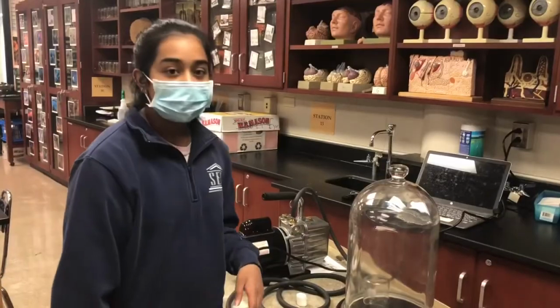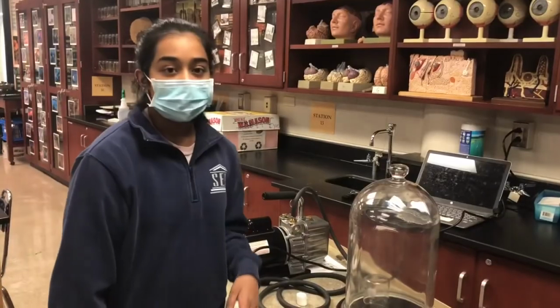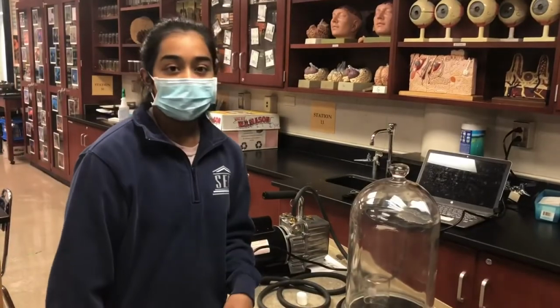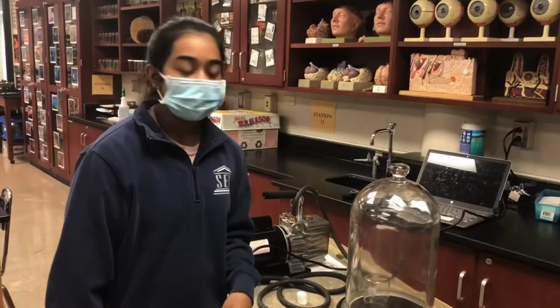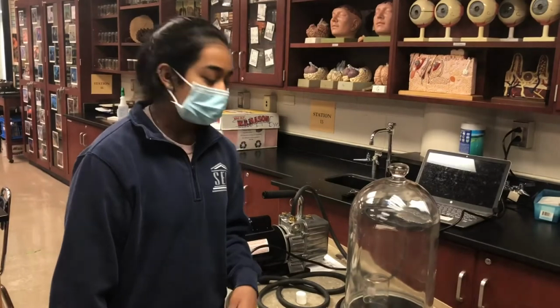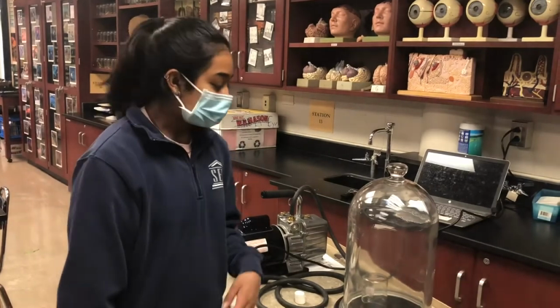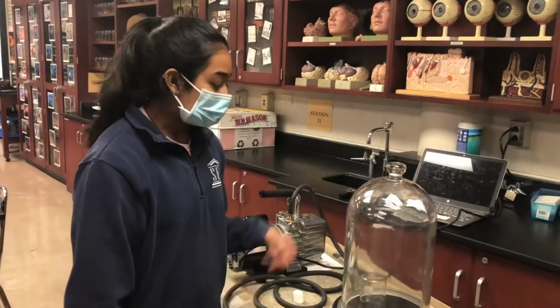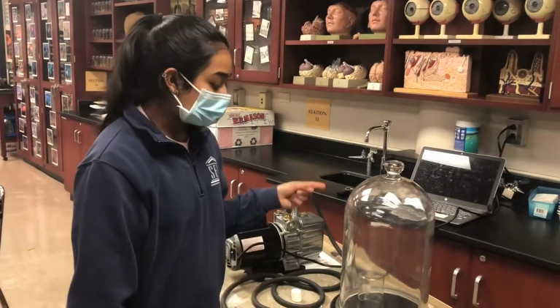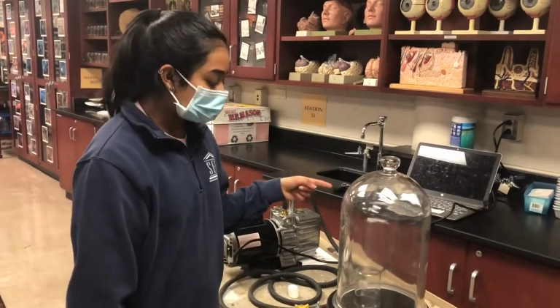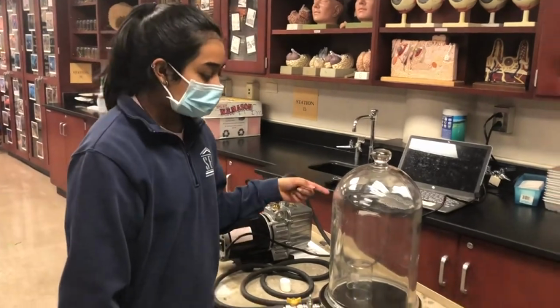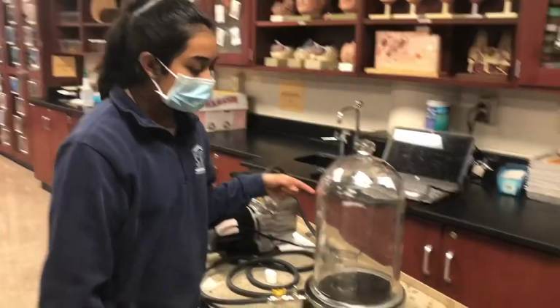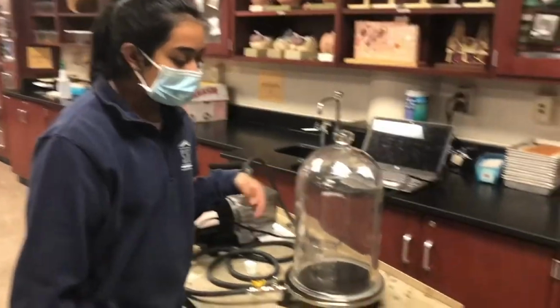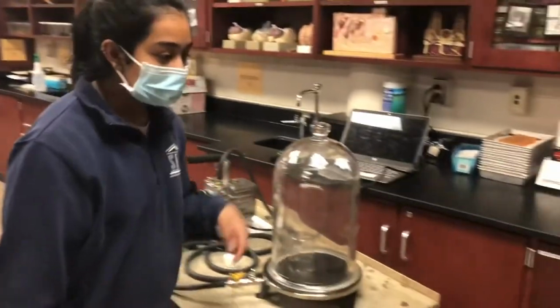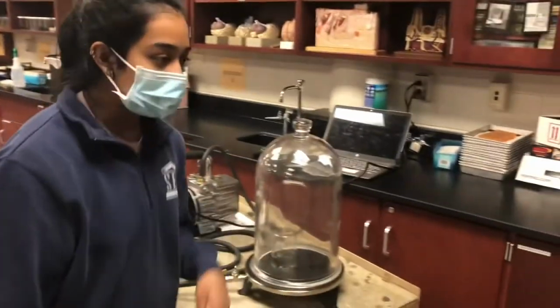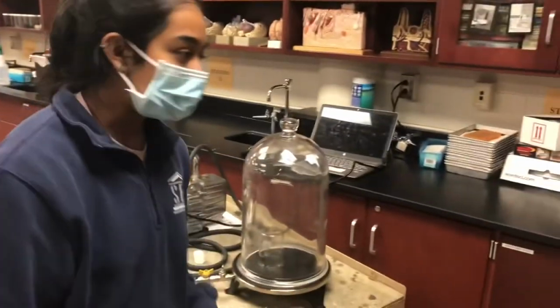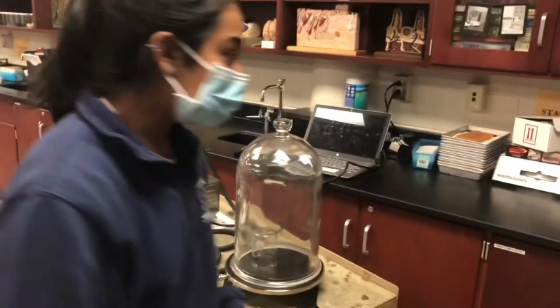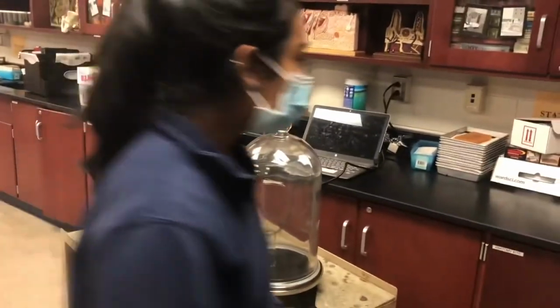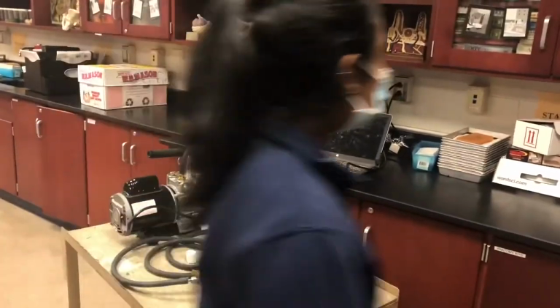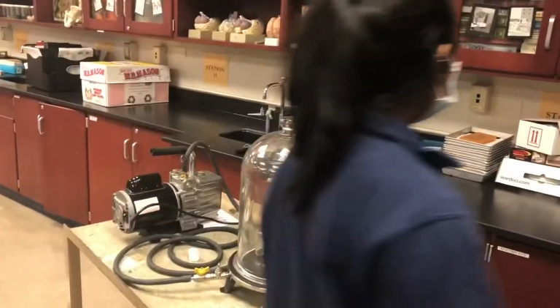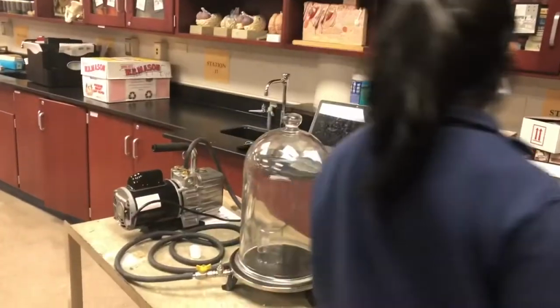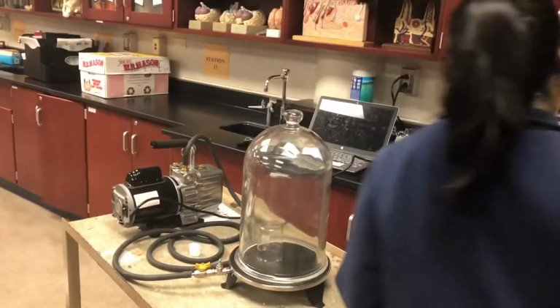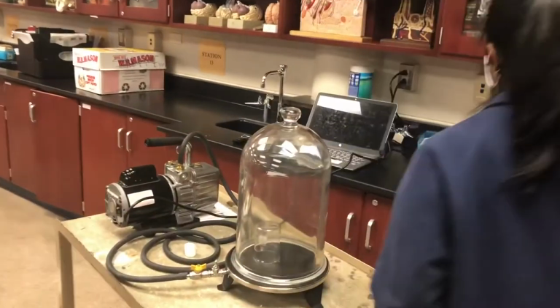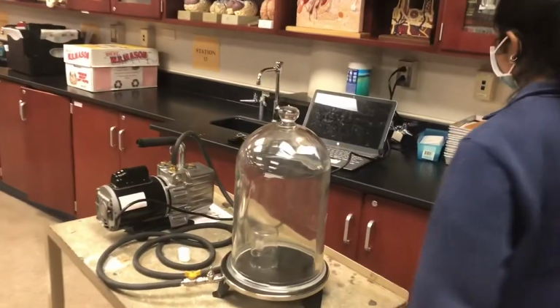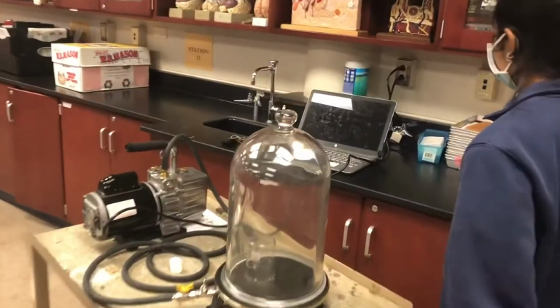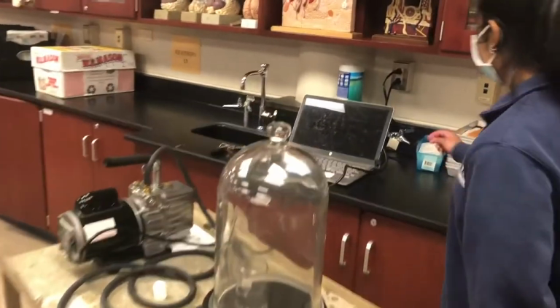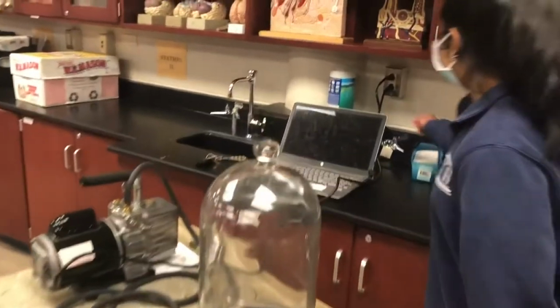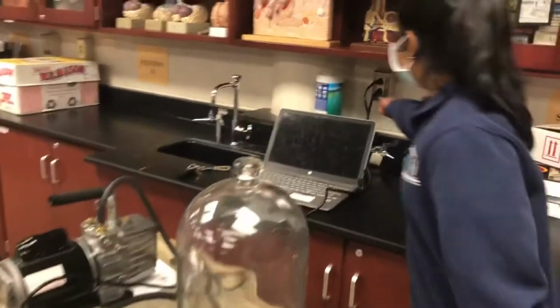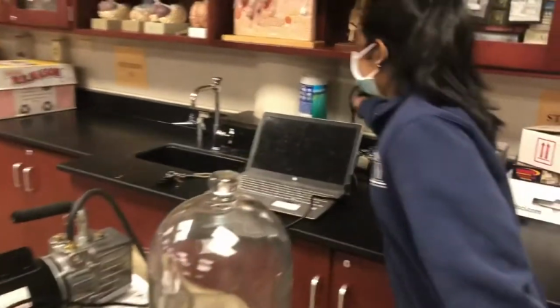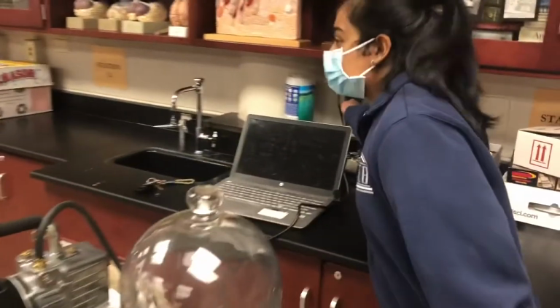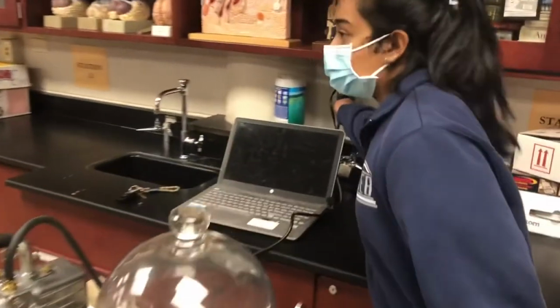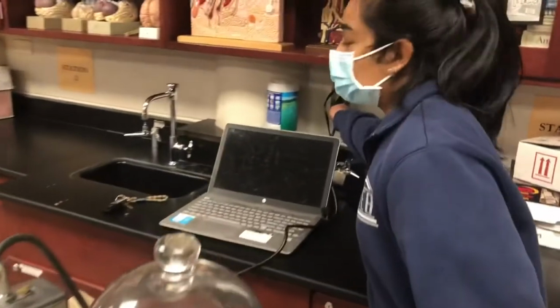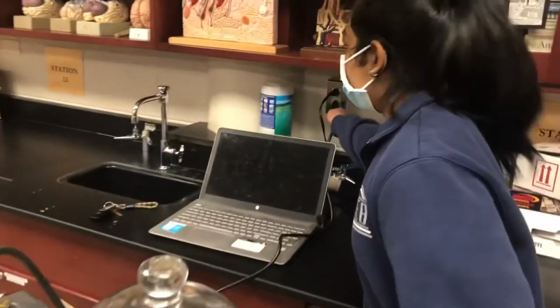For cleanup, you're just going to remove the beaker and then unplug the vacuum from the wall.